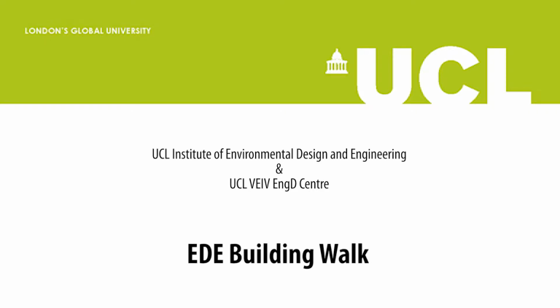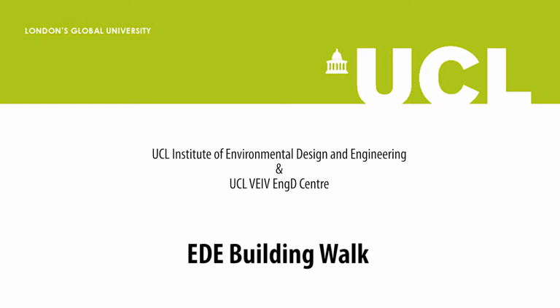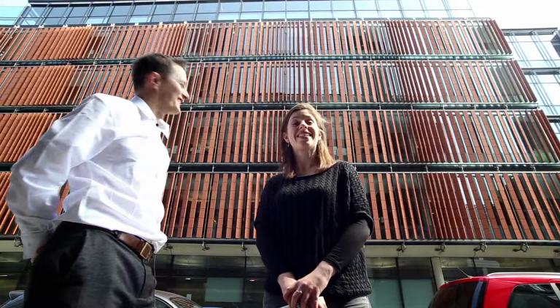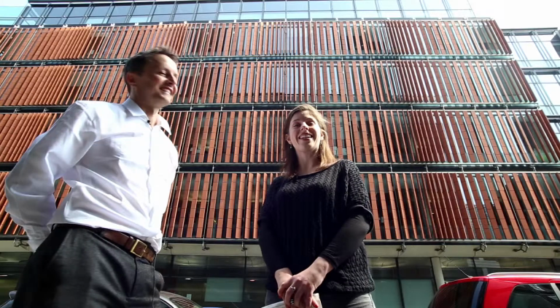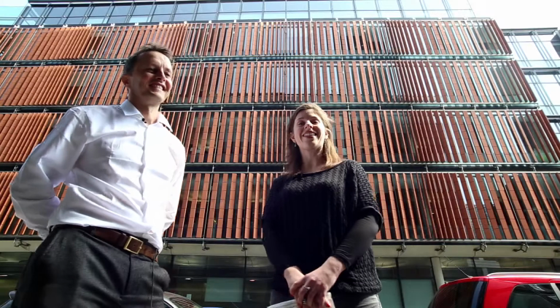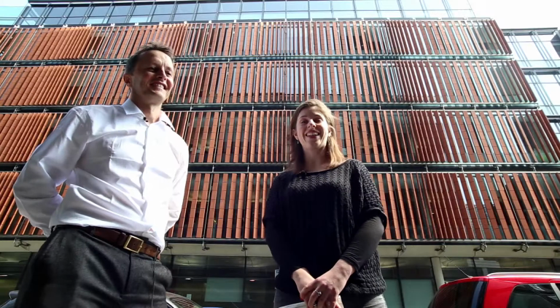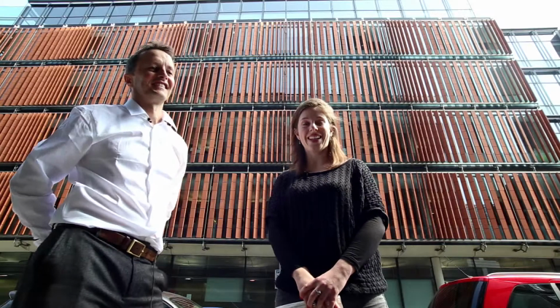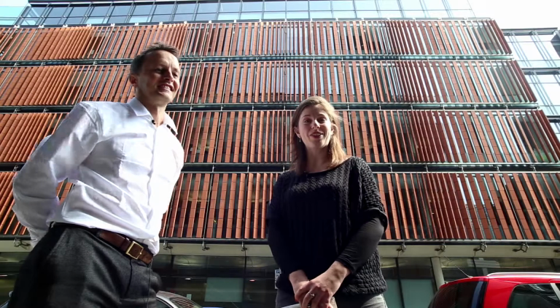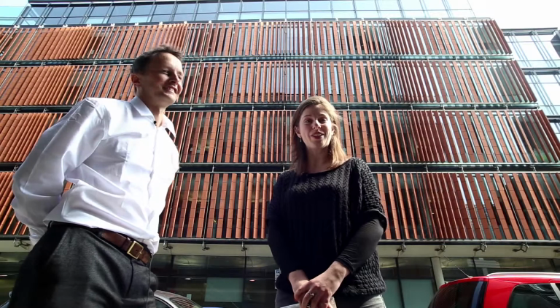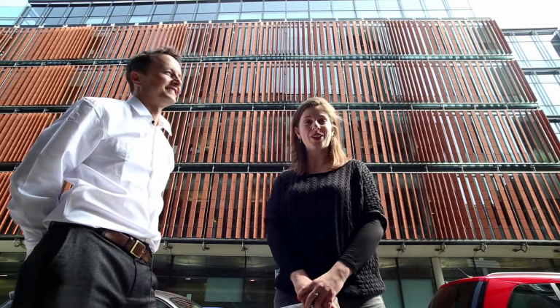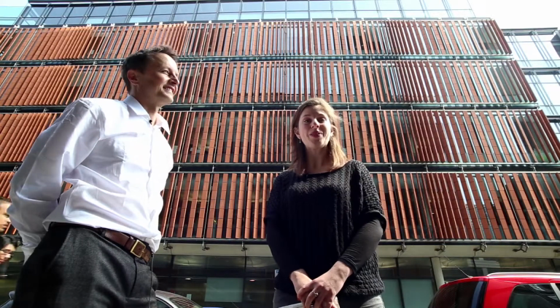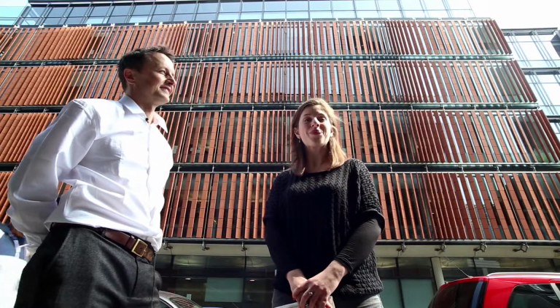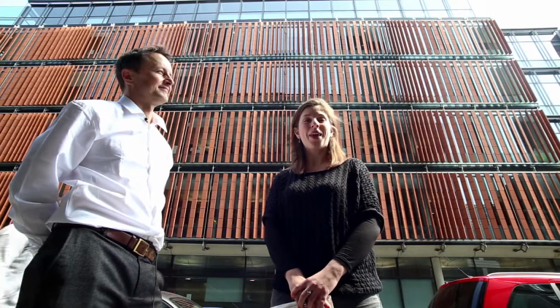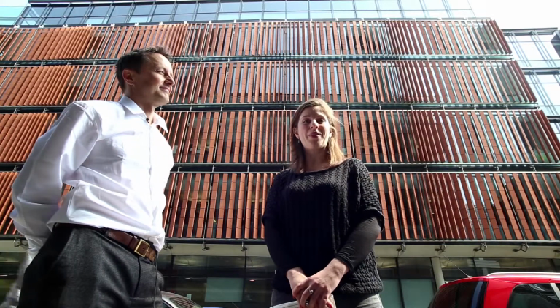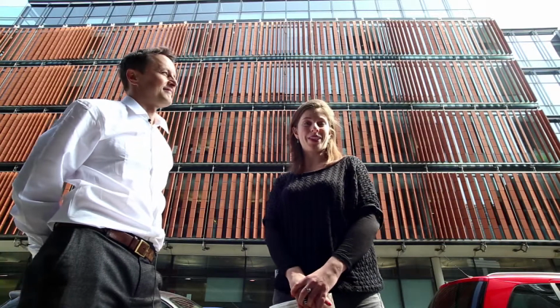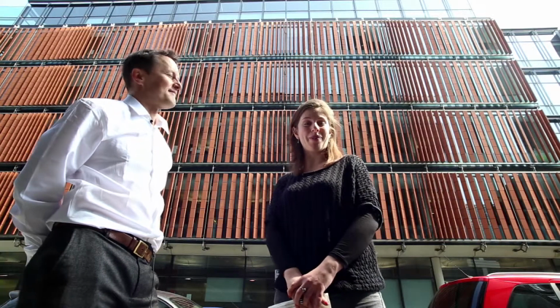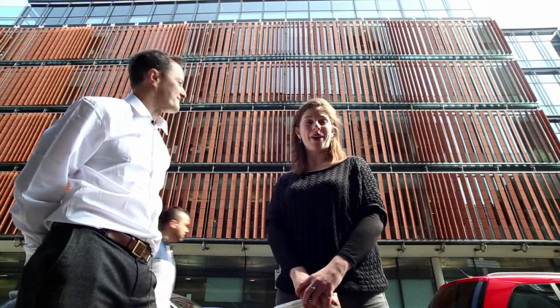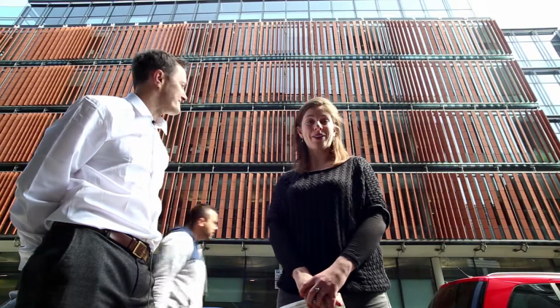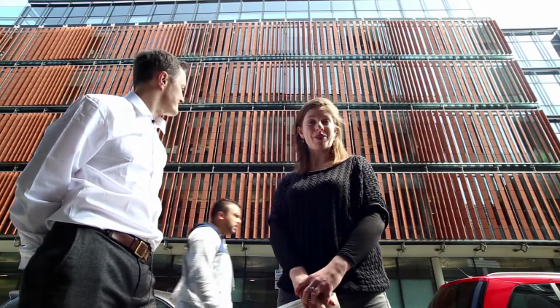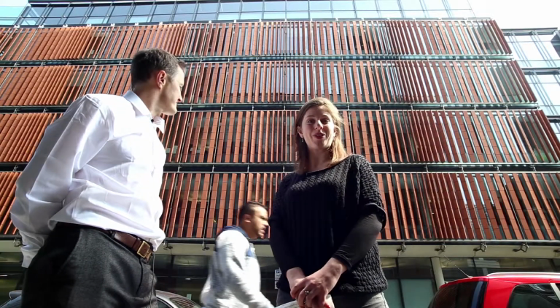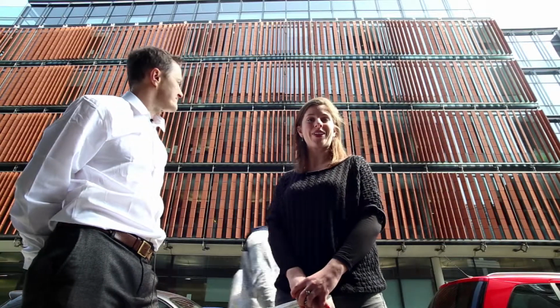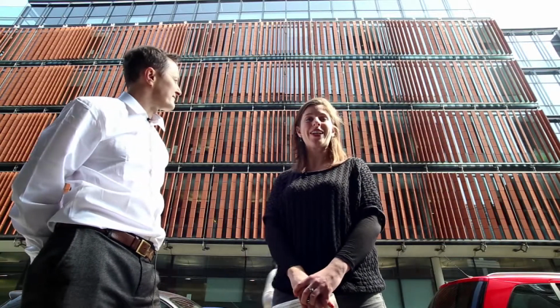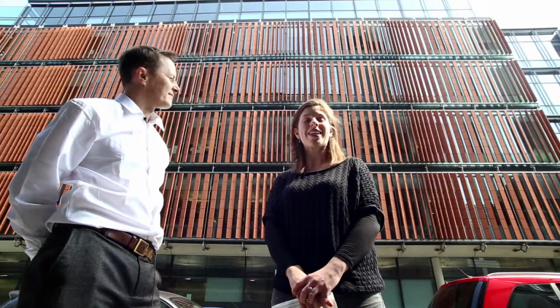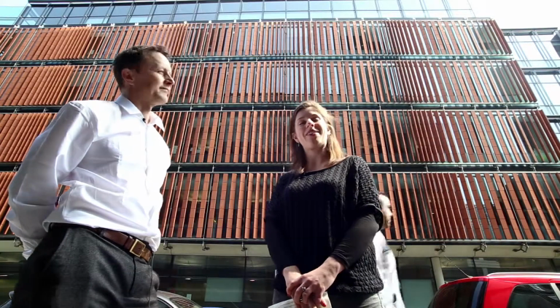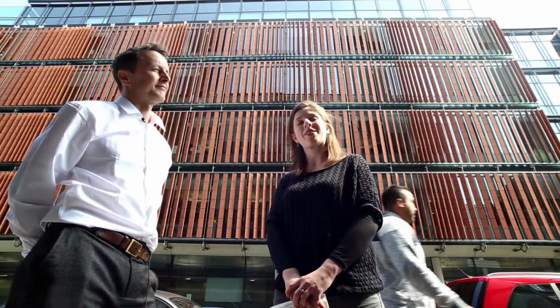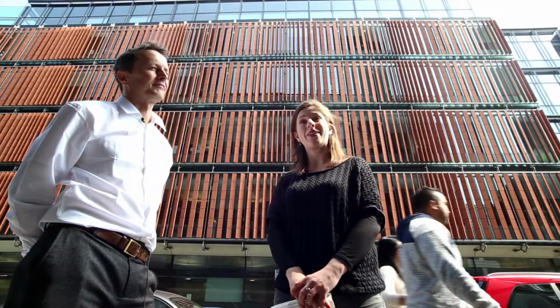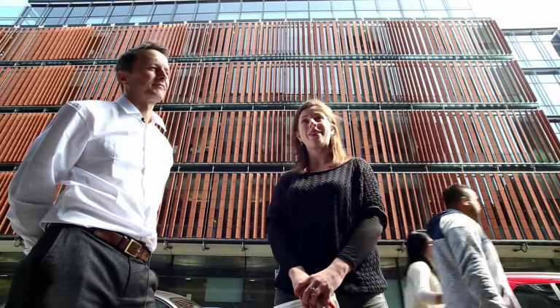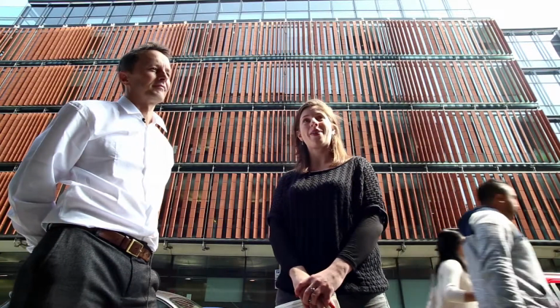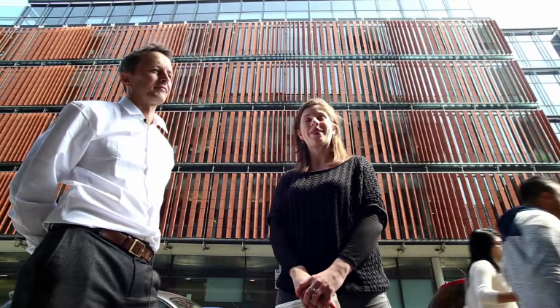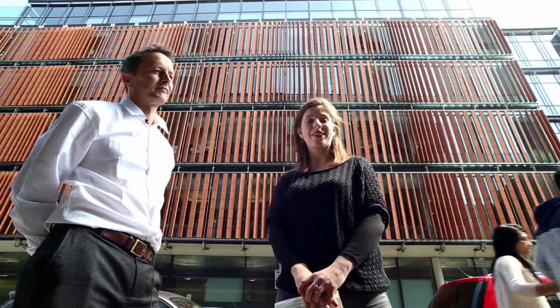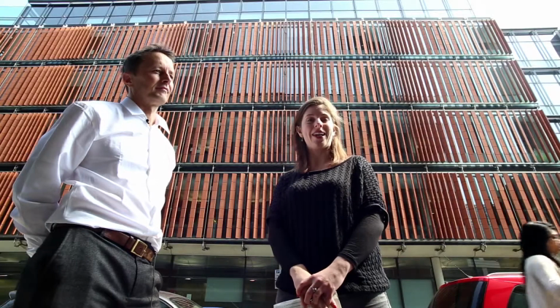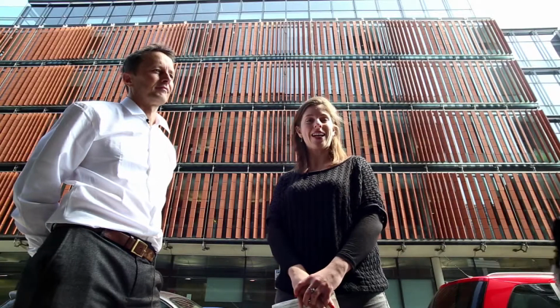This is the UCL Cancer Institute. It was designed by Grimshaw Associates and was completed in 2008.